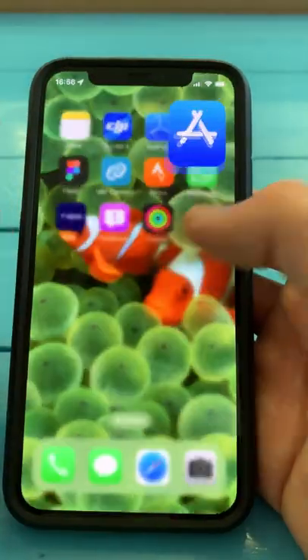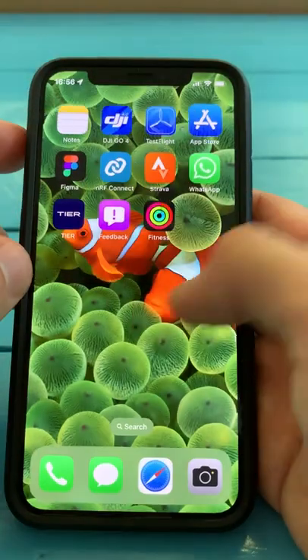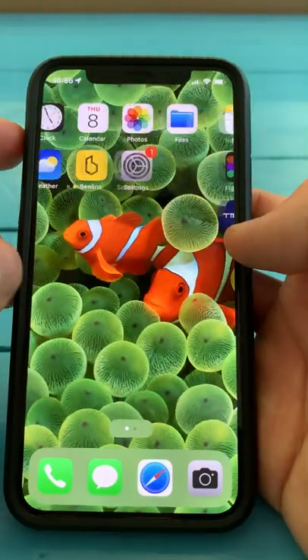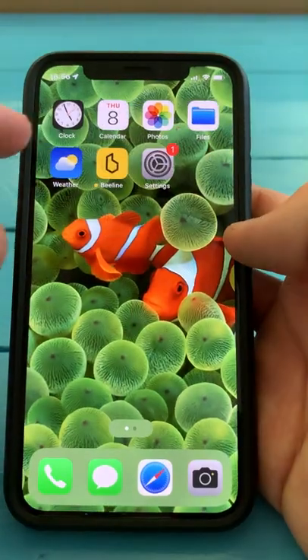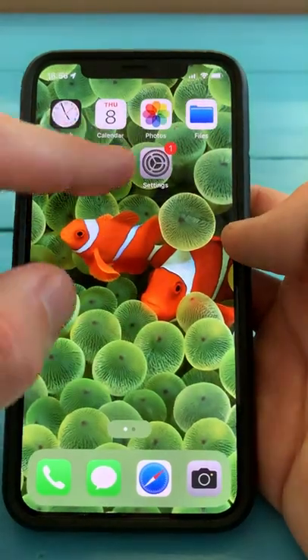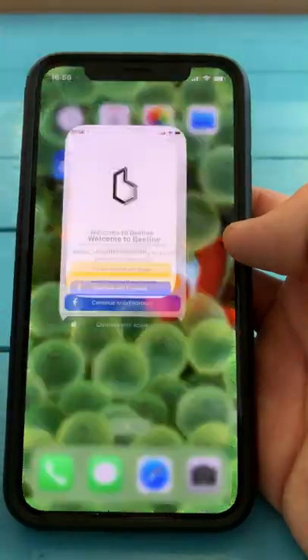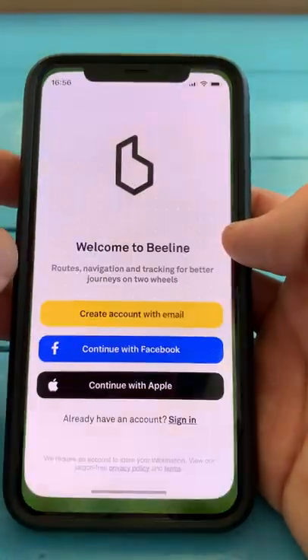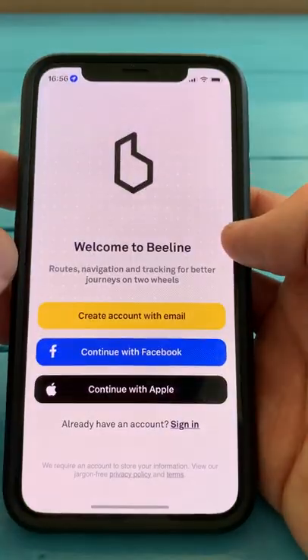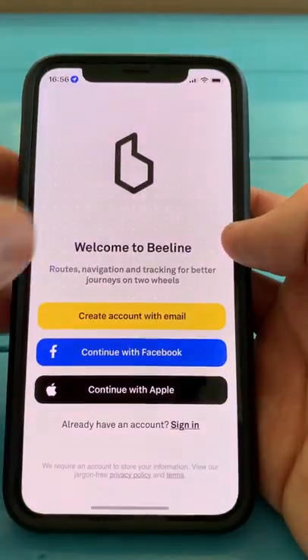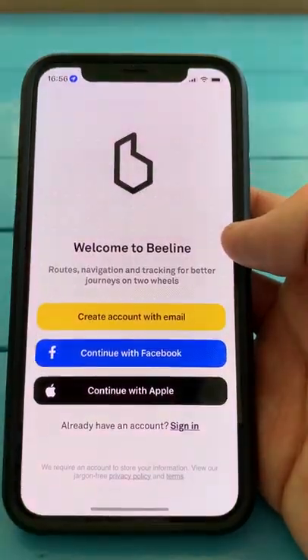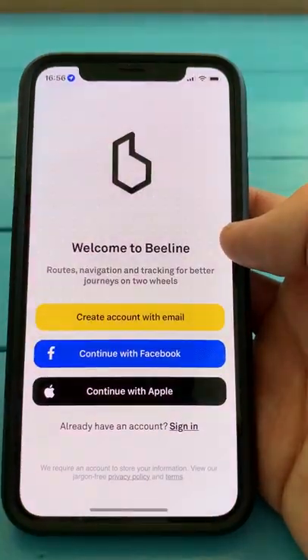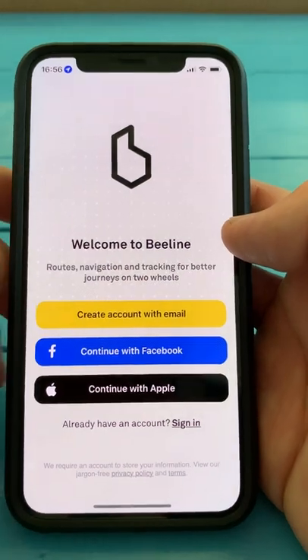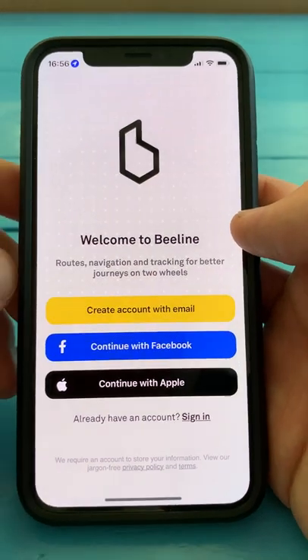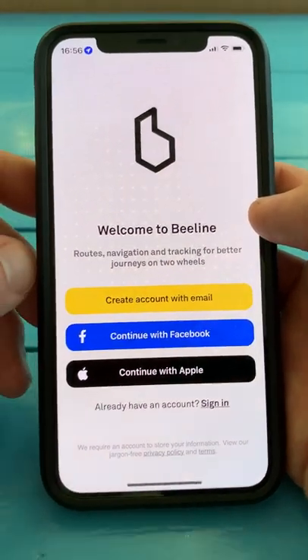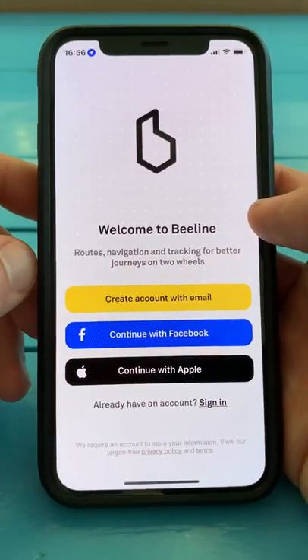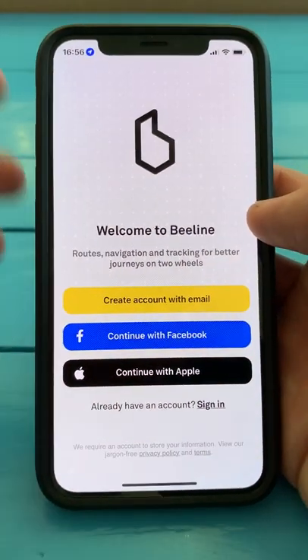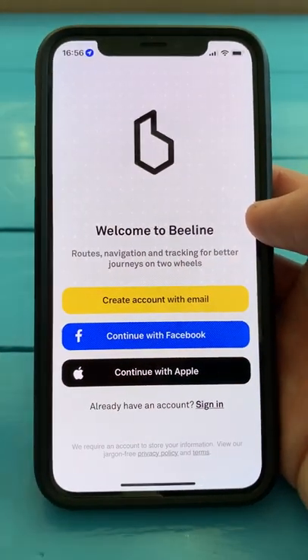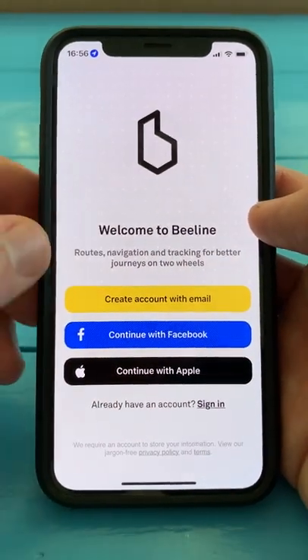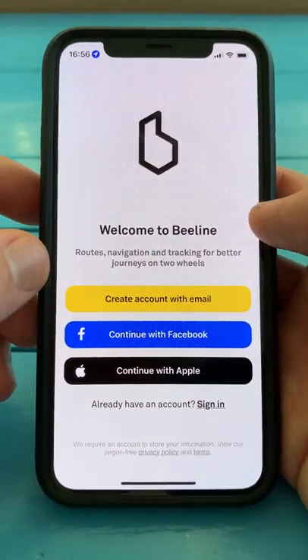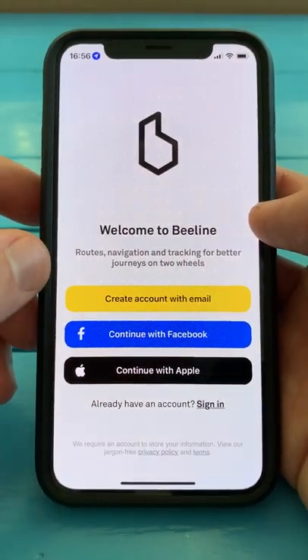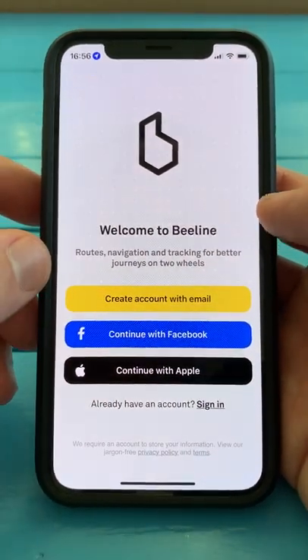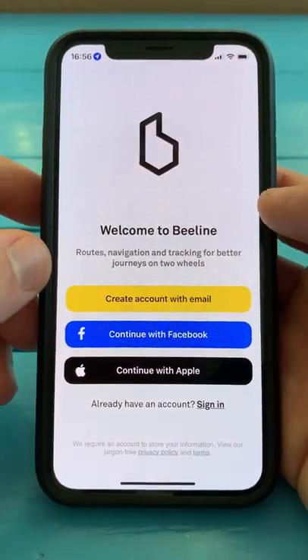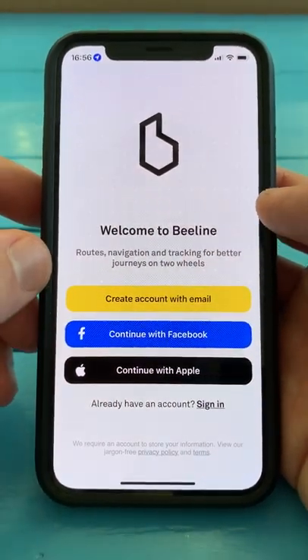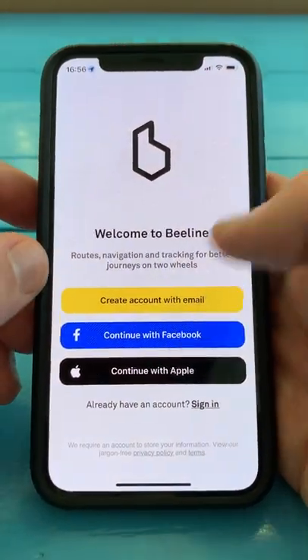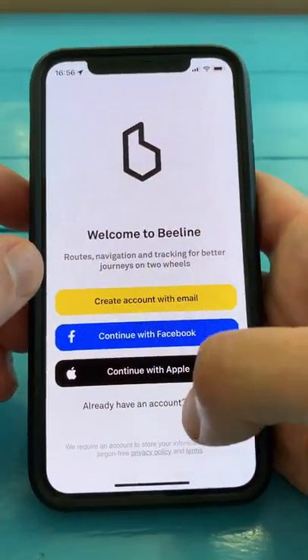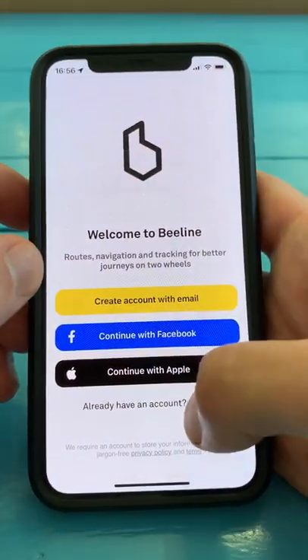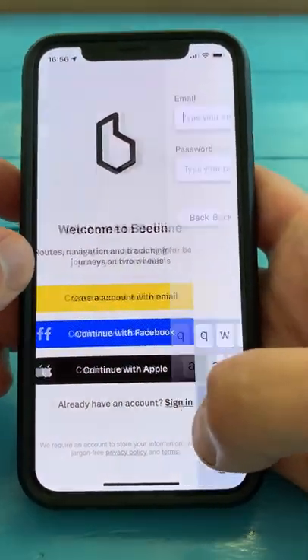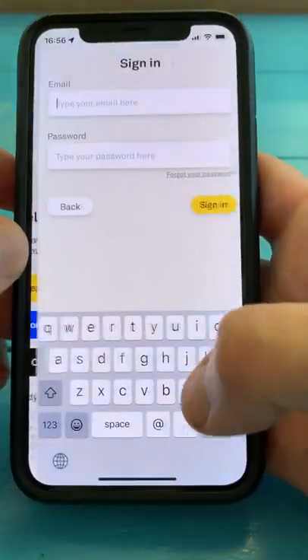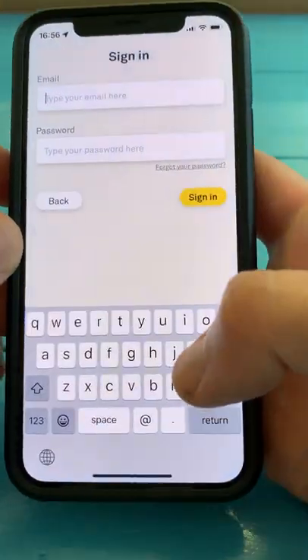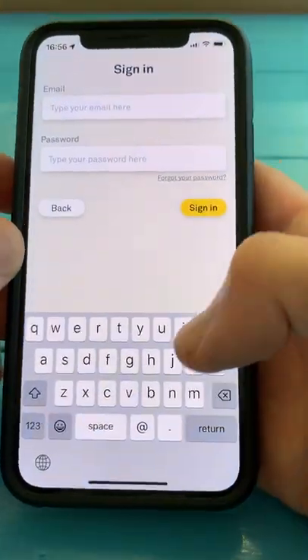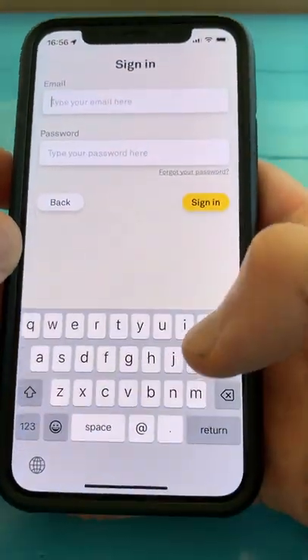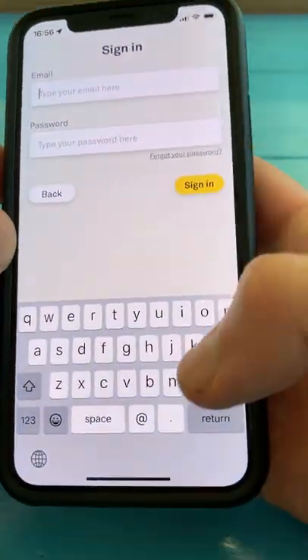Once you've got that, you can open the app and you'll be greeted with this screen. You need an account to use a Beeline, so we're just going to sign in with the one that we already have.